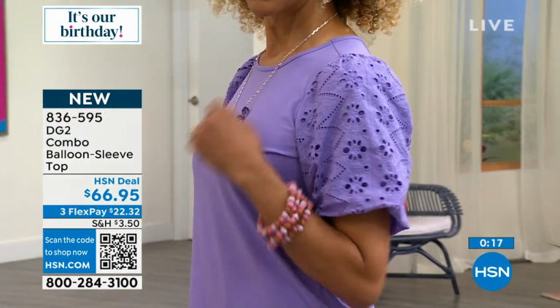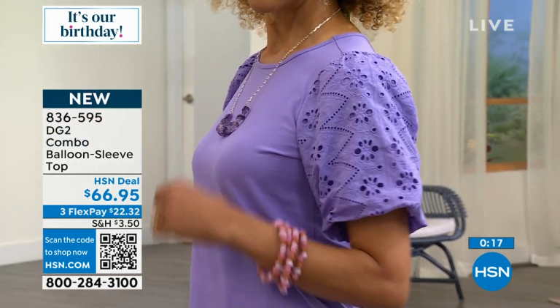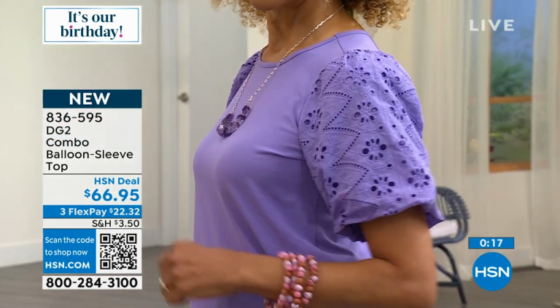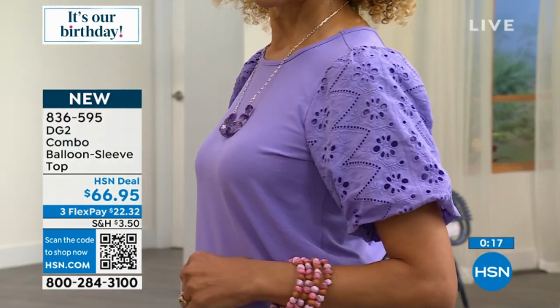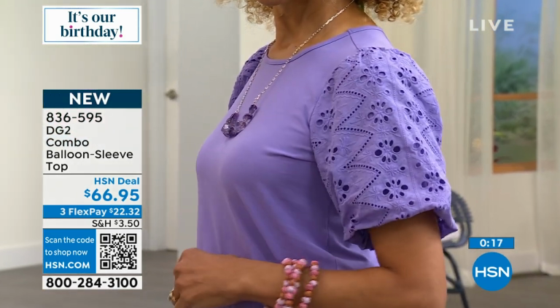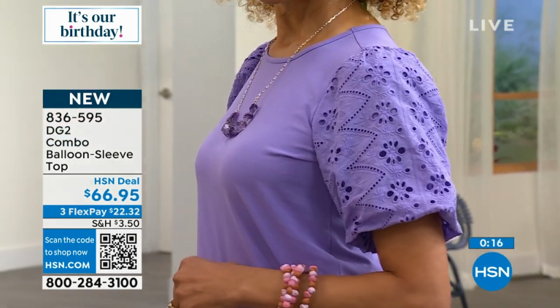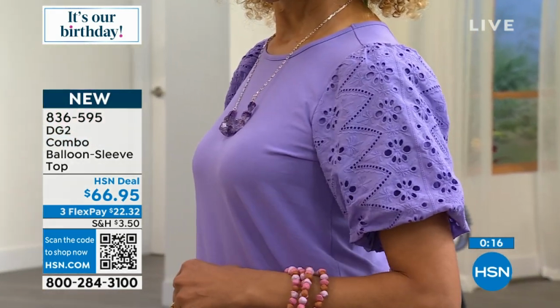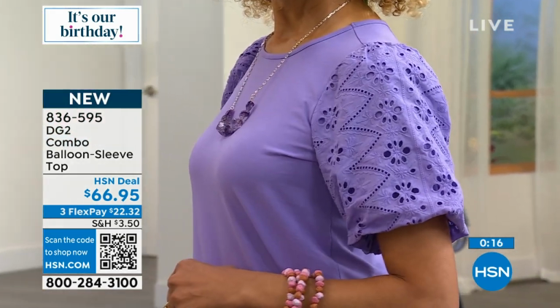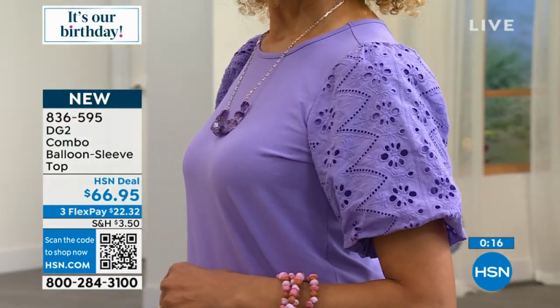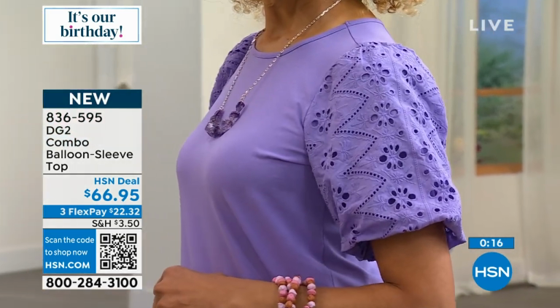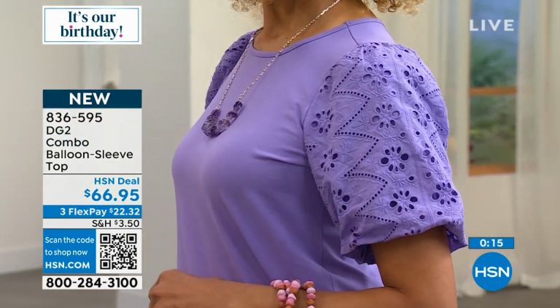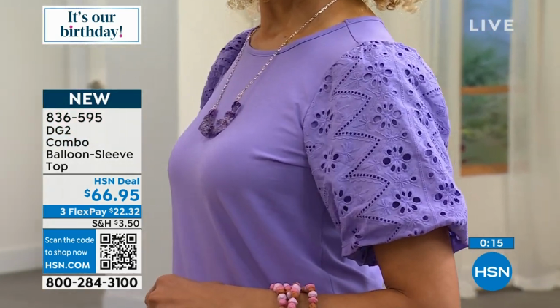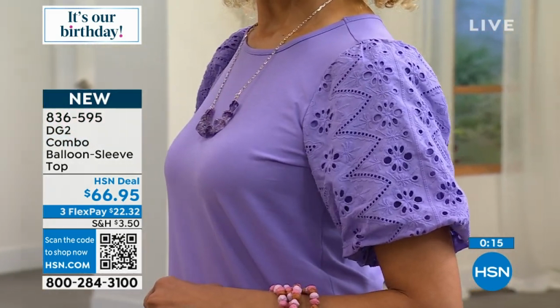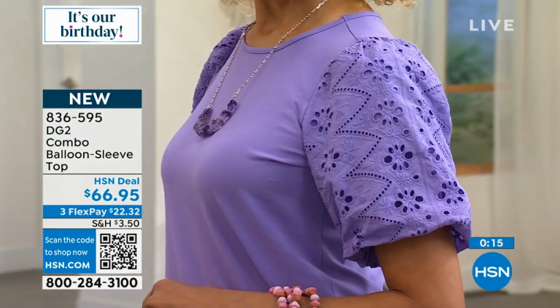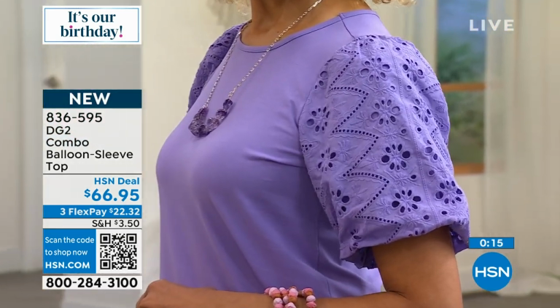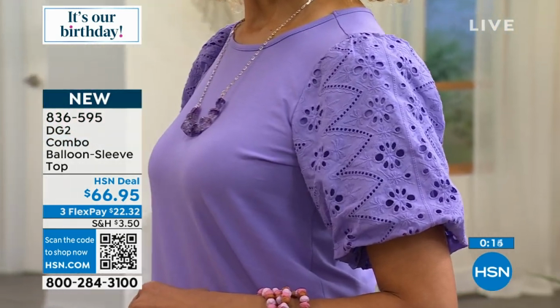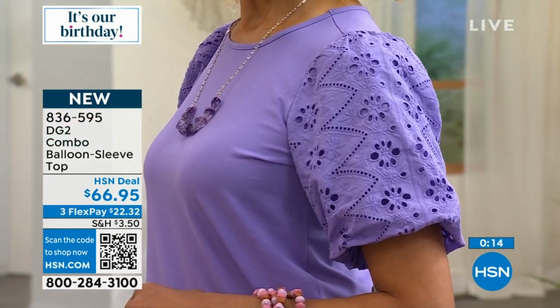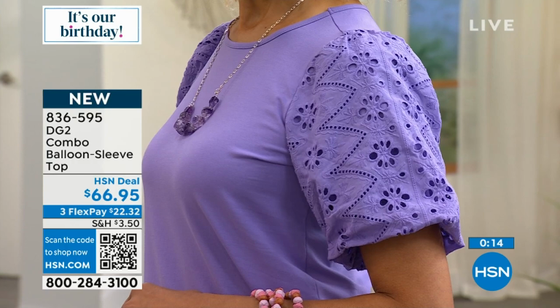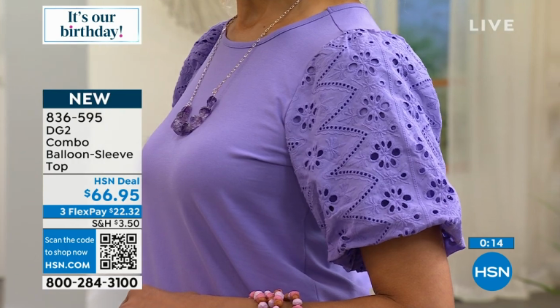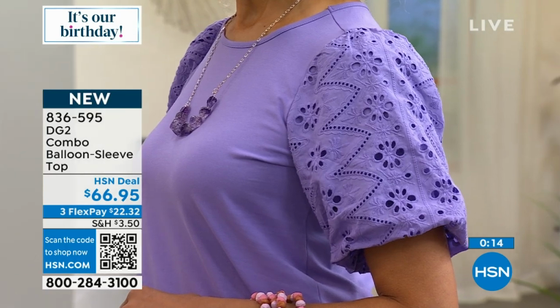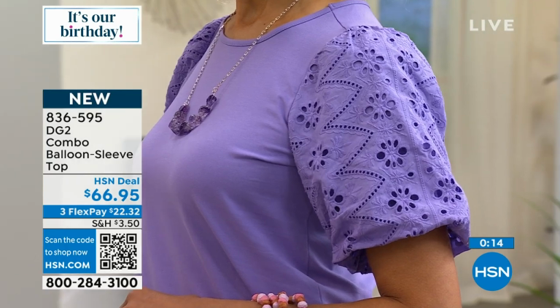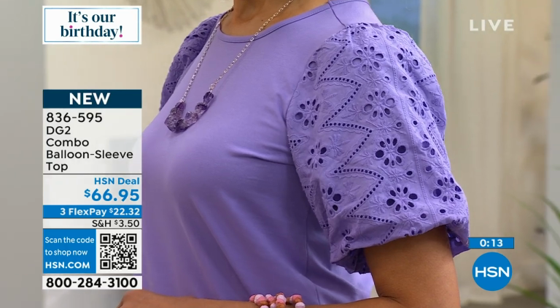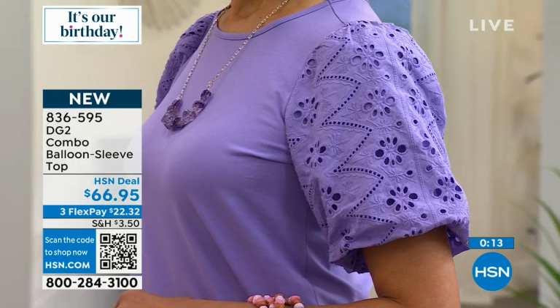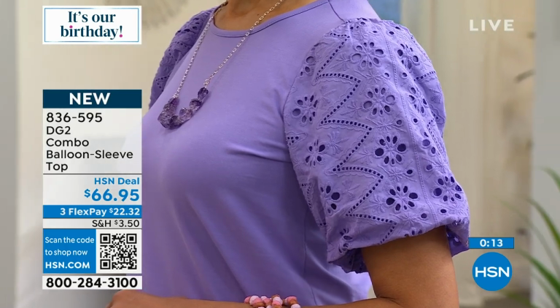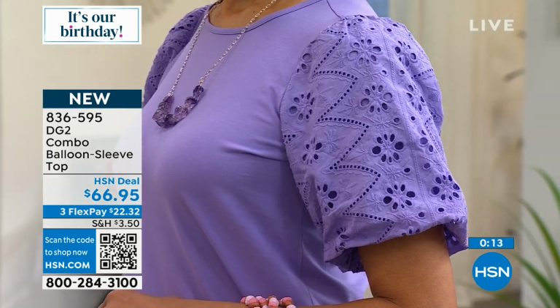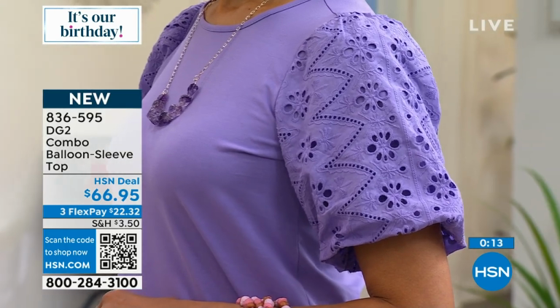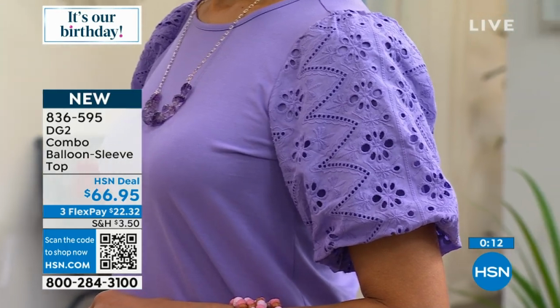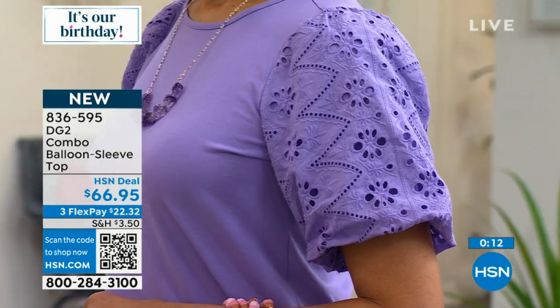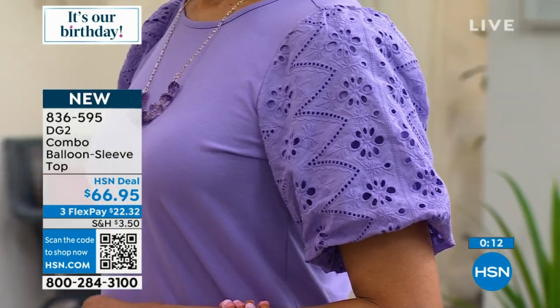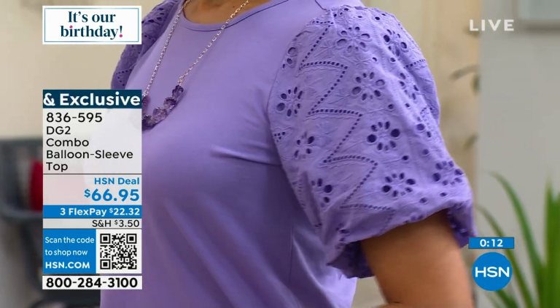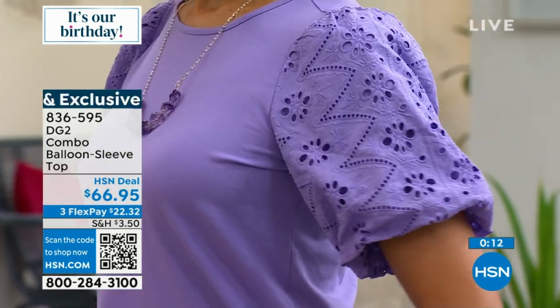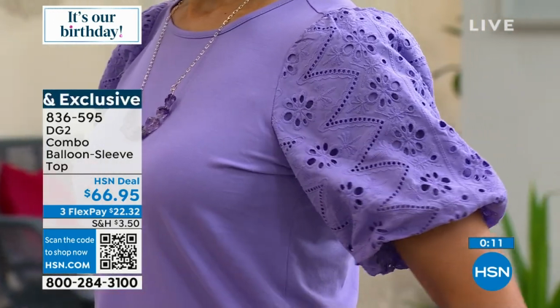It's a balloon sleeve, but it's not overly voluminous. I love the way this turned out — it is so pretty.